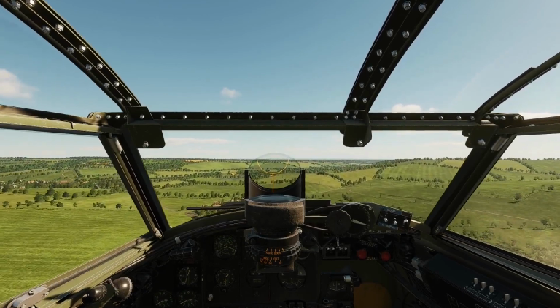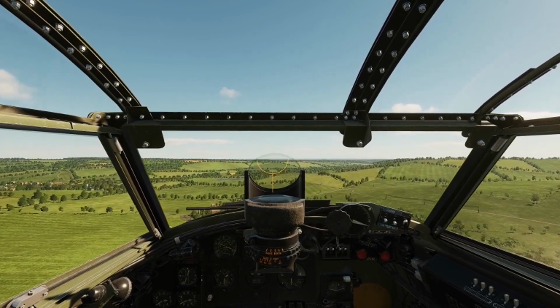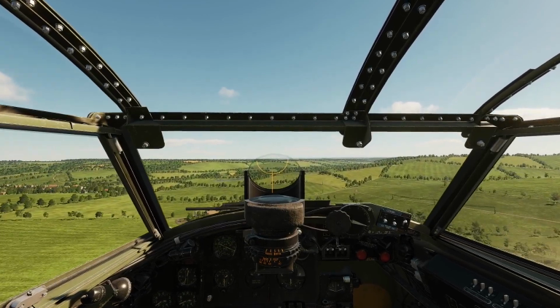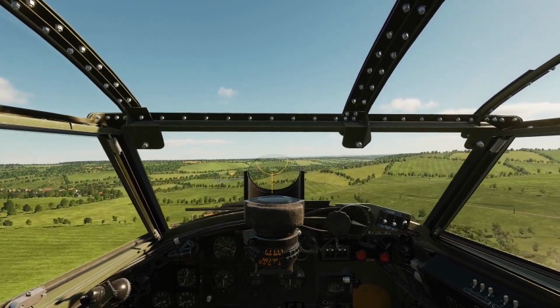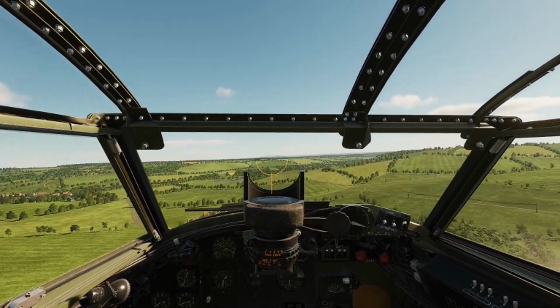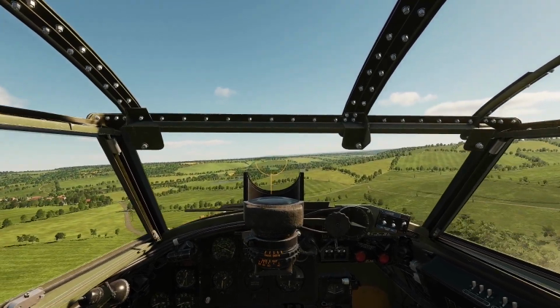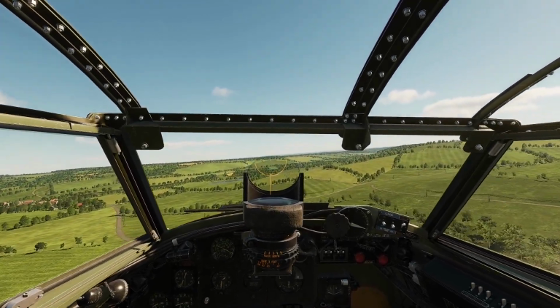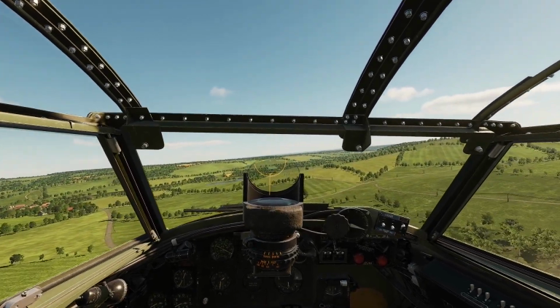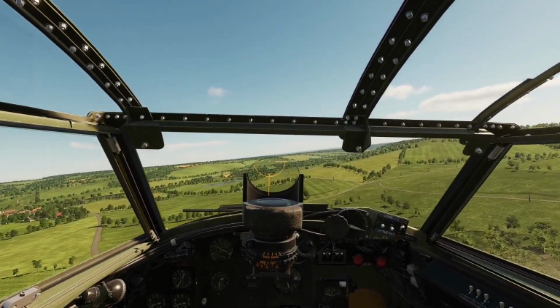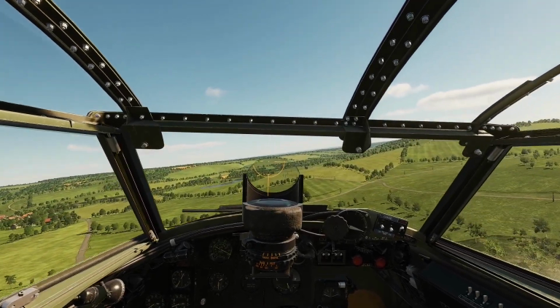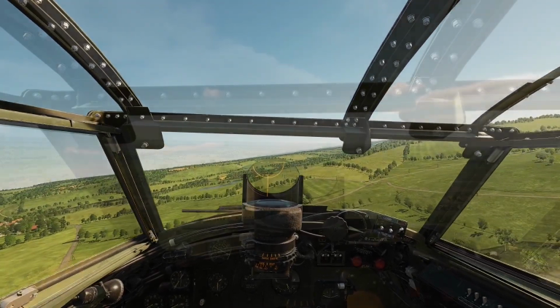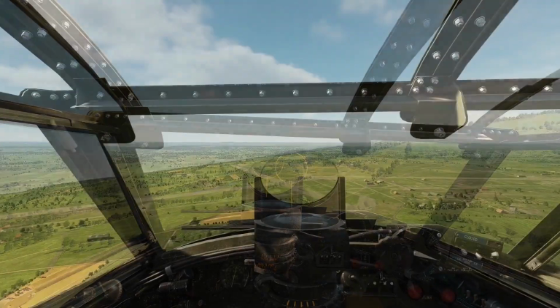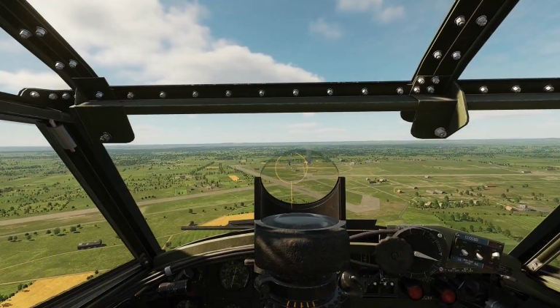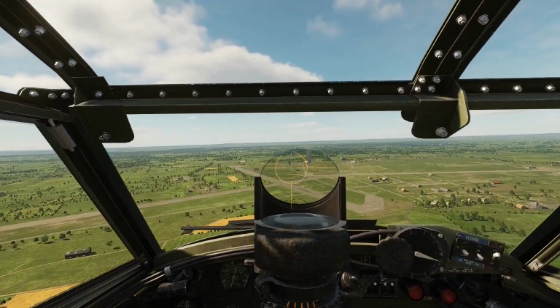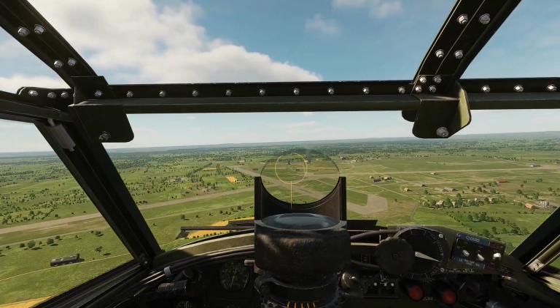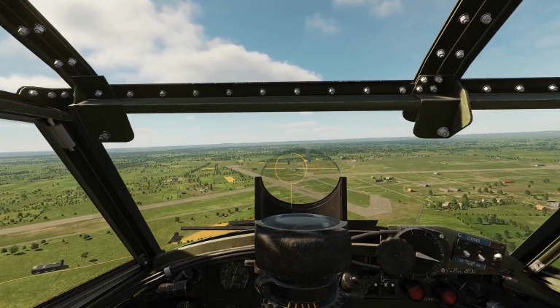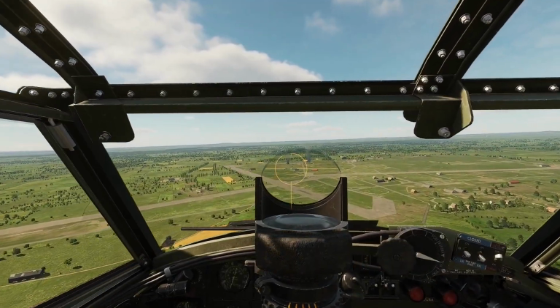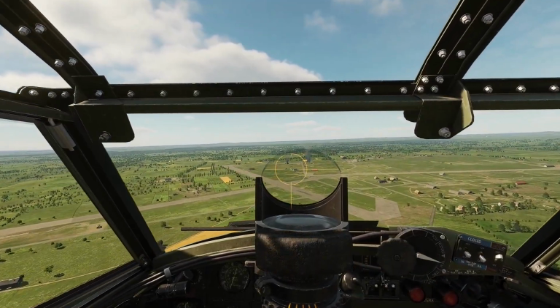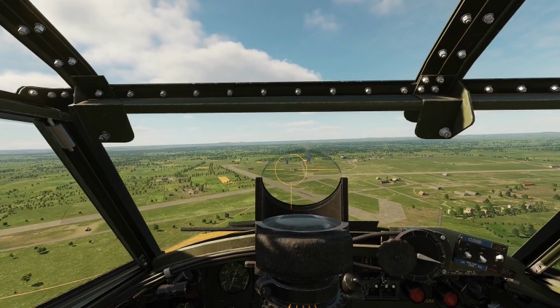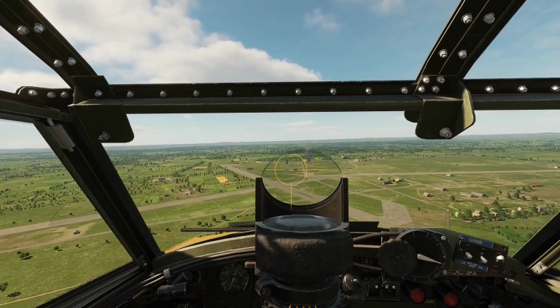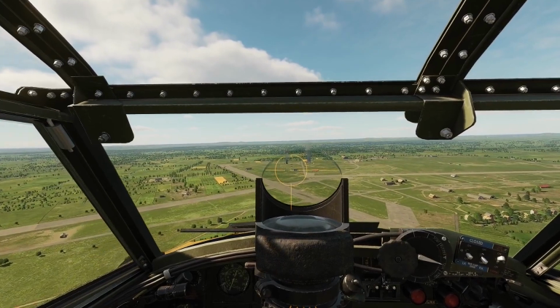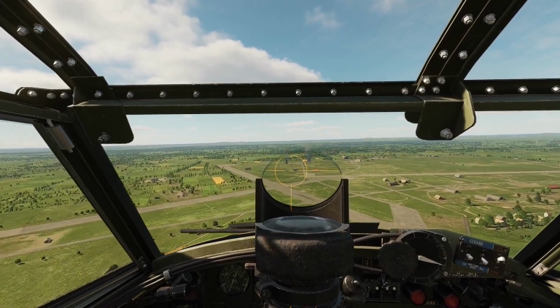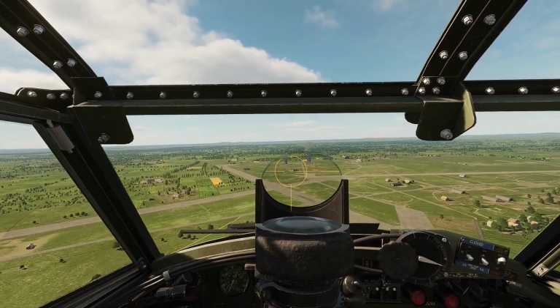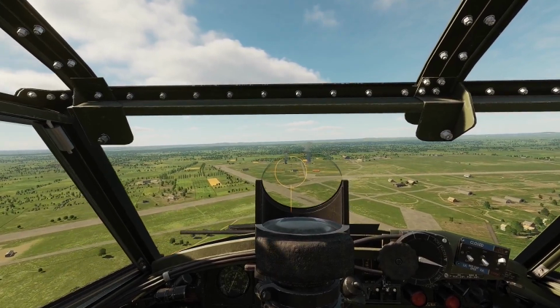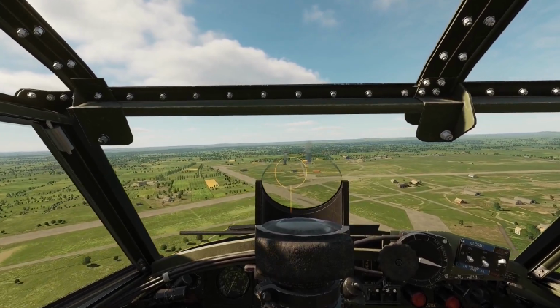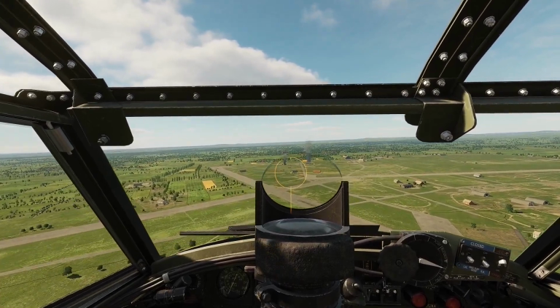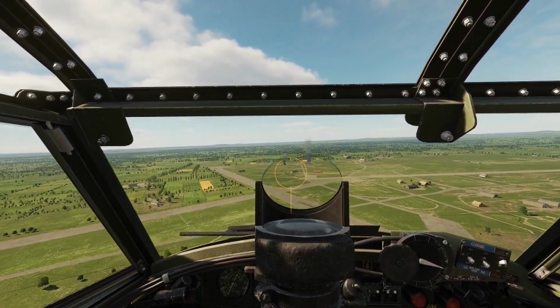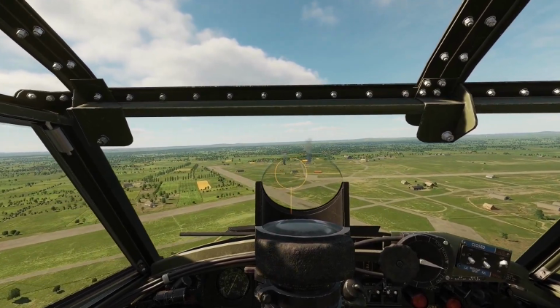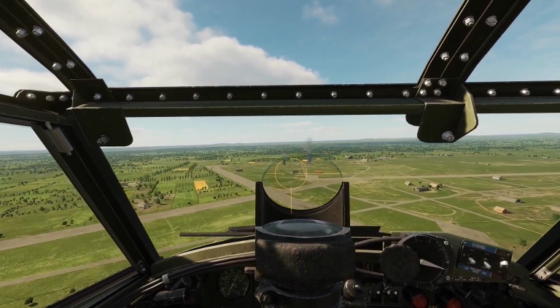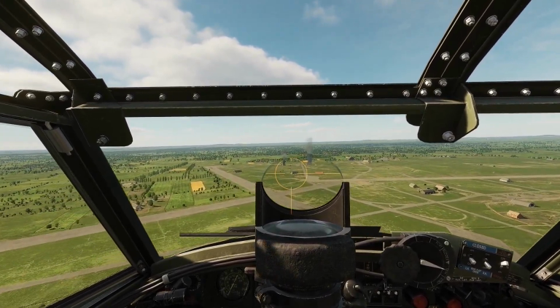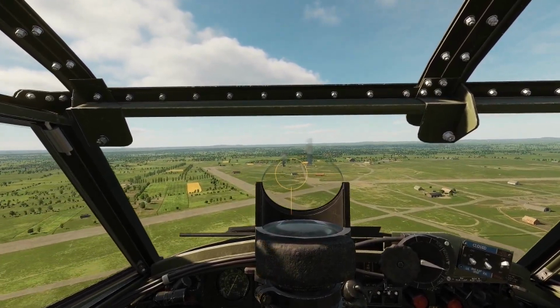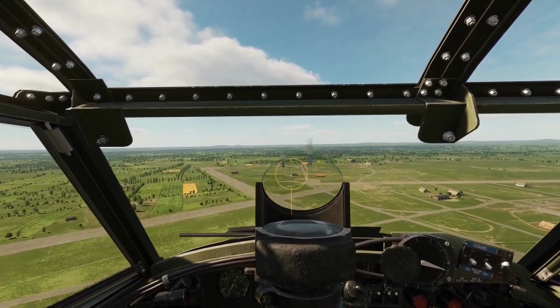Let's pull all of that together in a strafing run. You will need to apply a little nose-down trim as you run in on target.